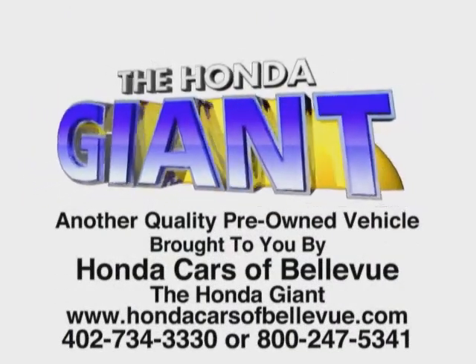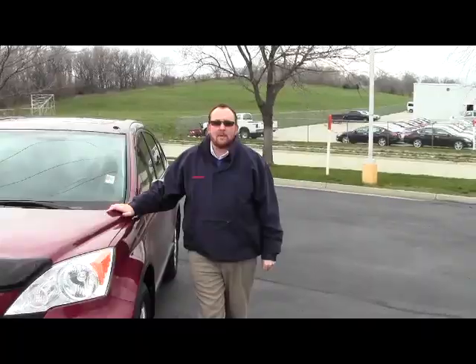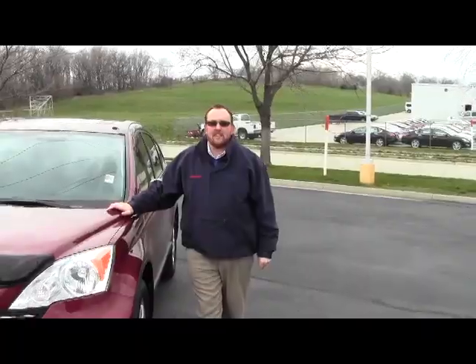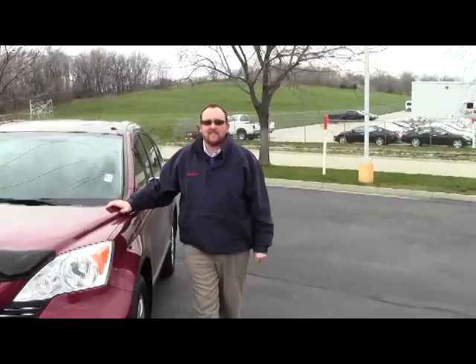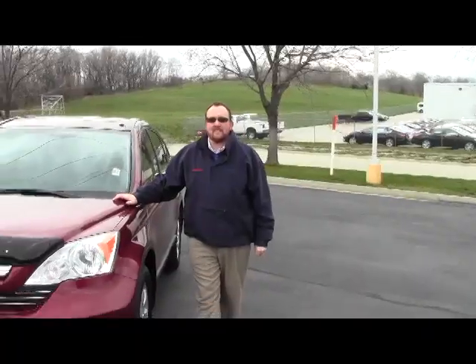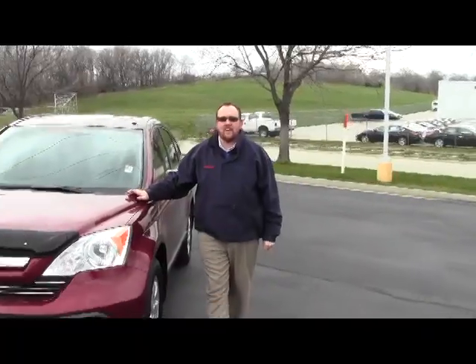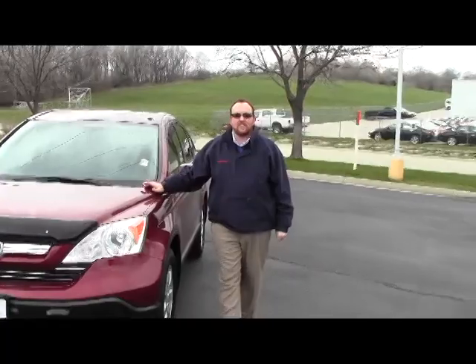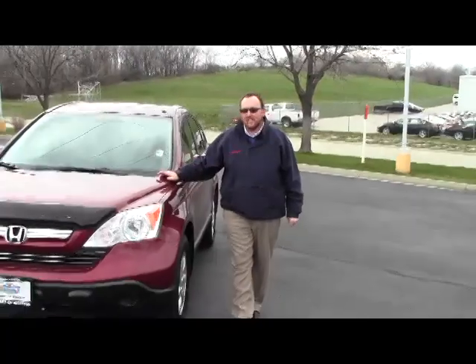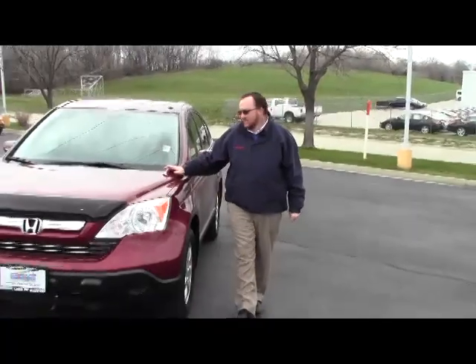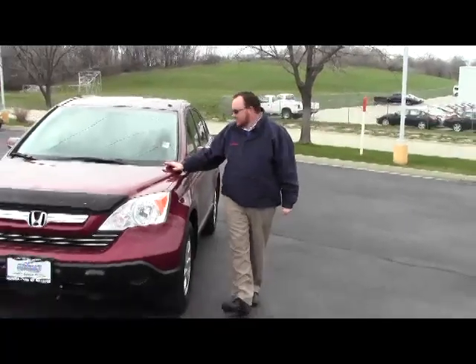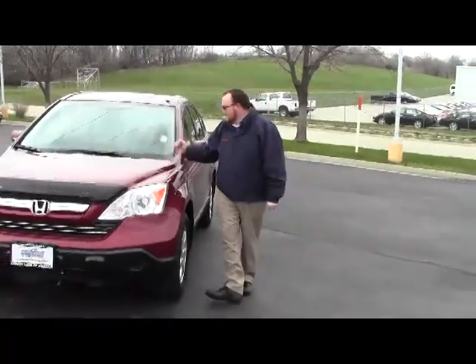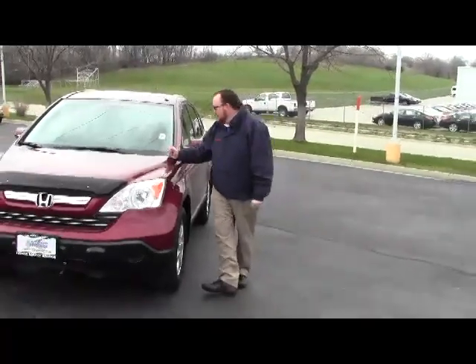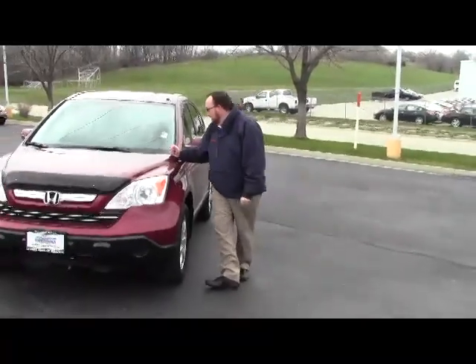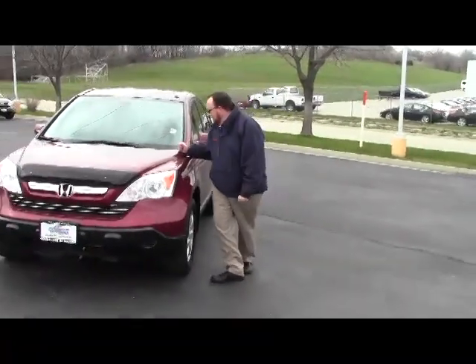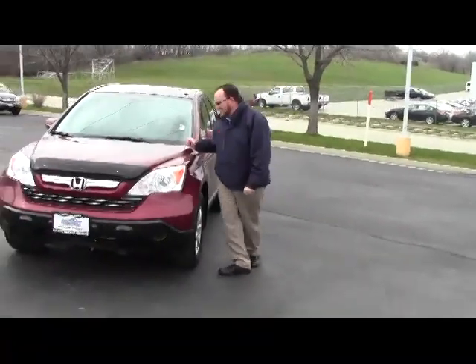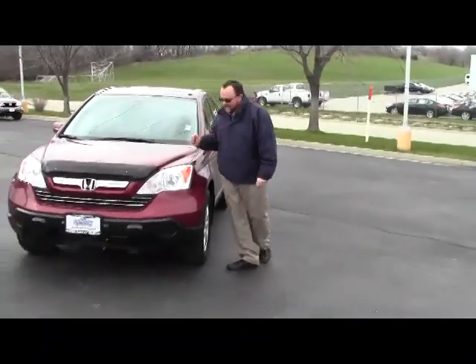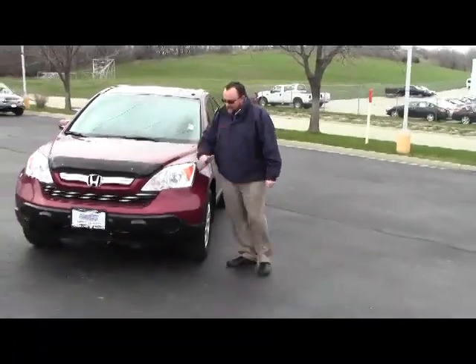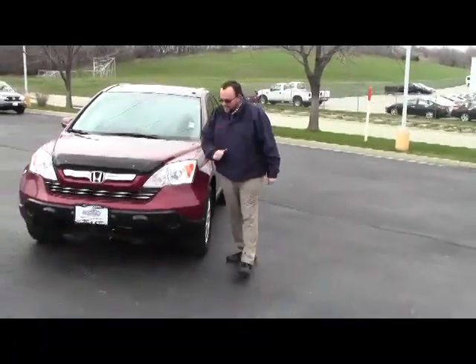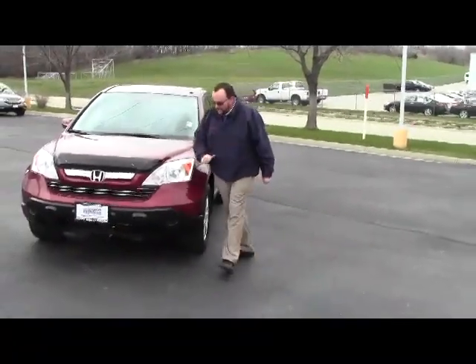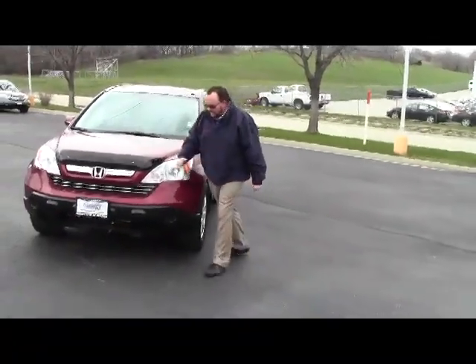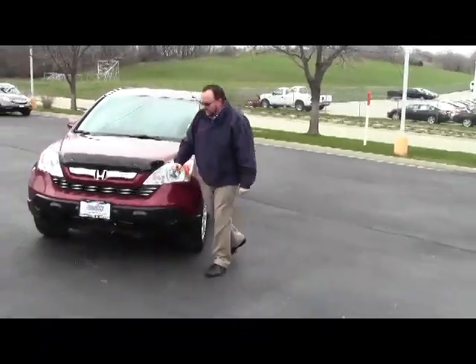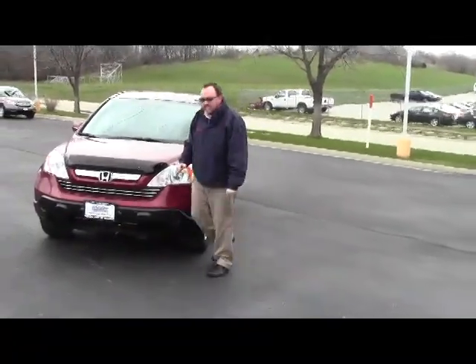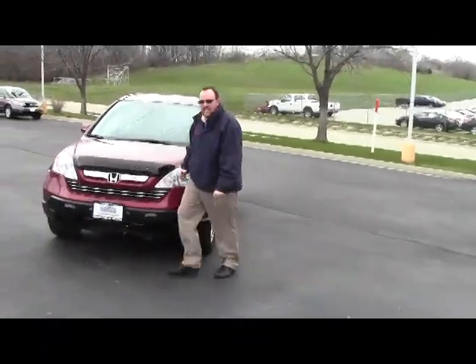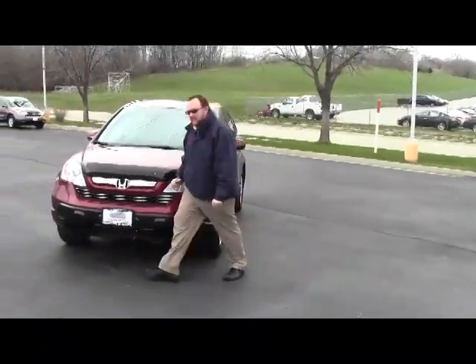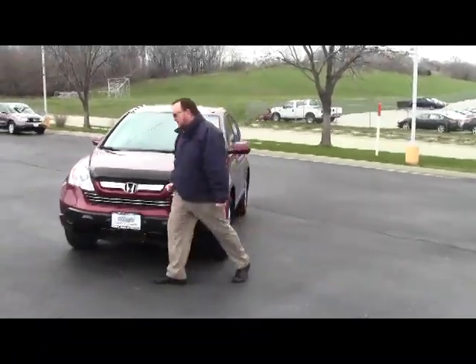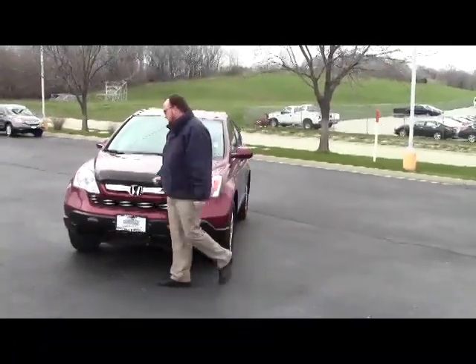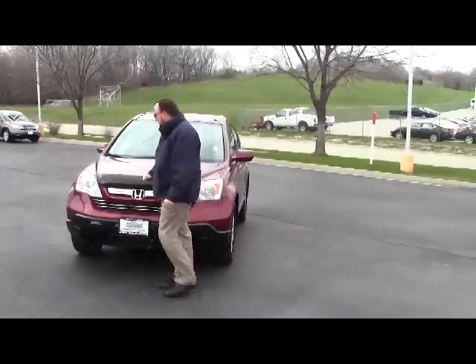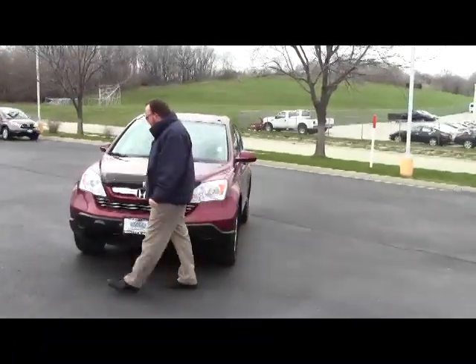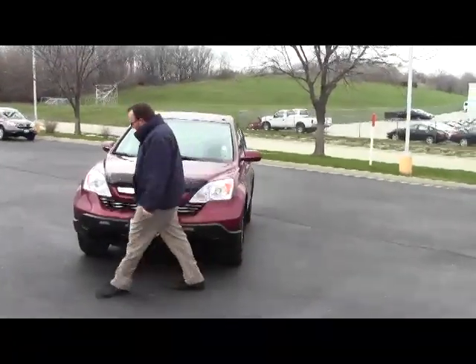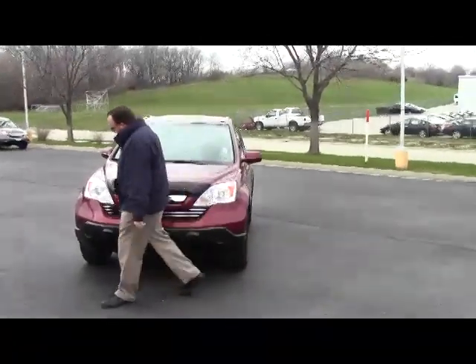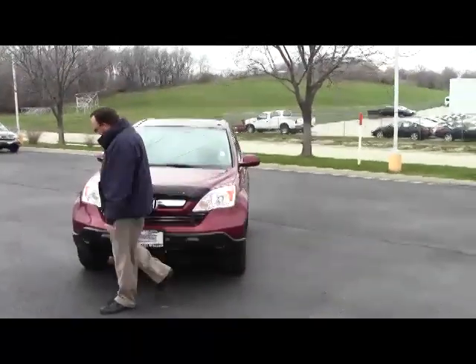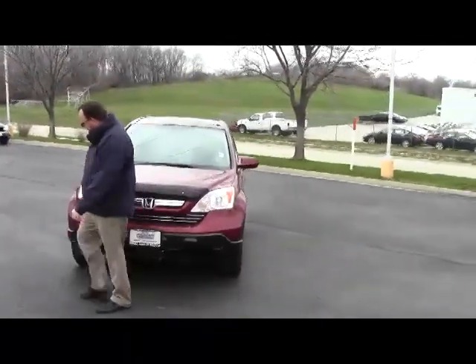Frank Yeller here from the Honda Giant, here to show you this 2009 Honda CR-V EX four-wheel drive.